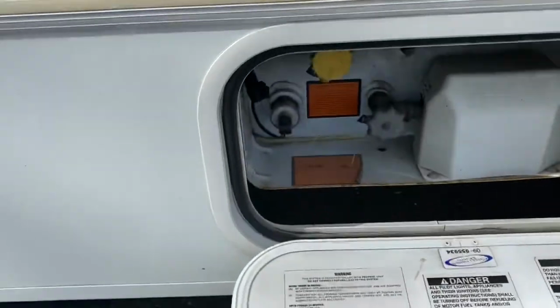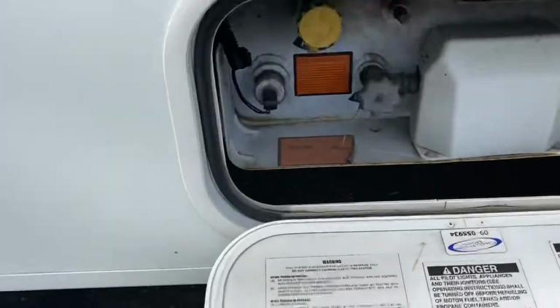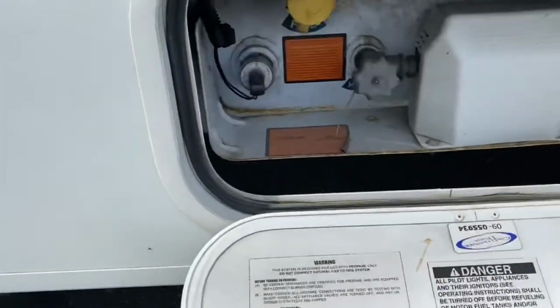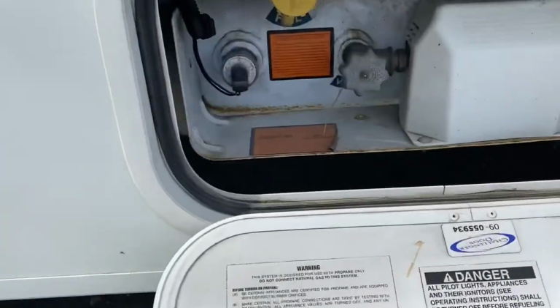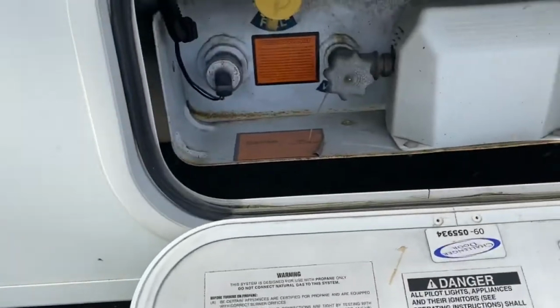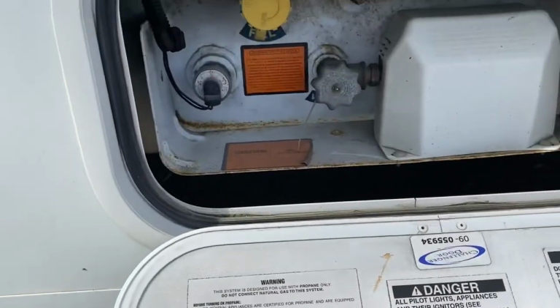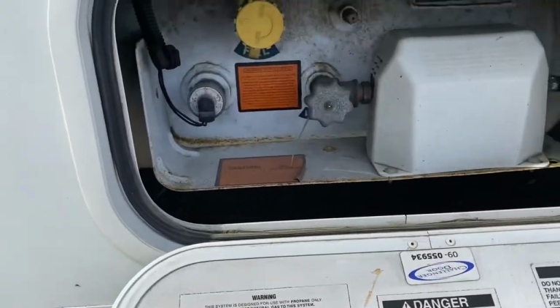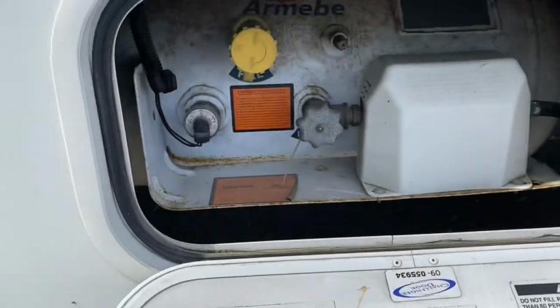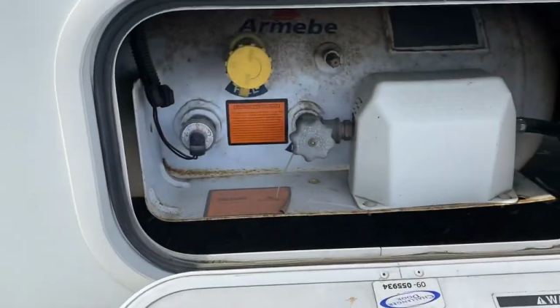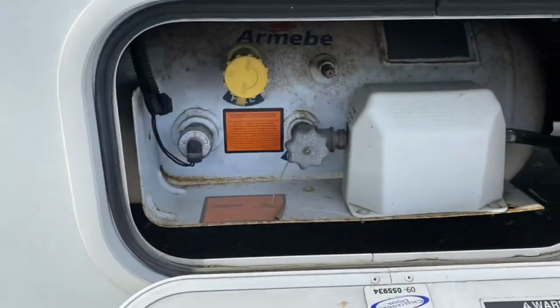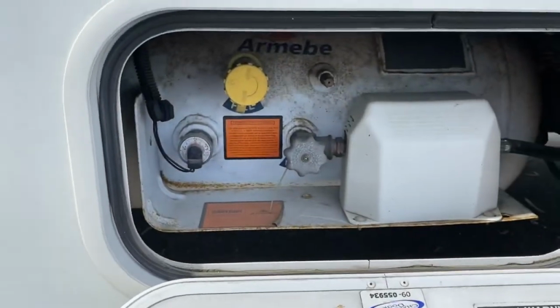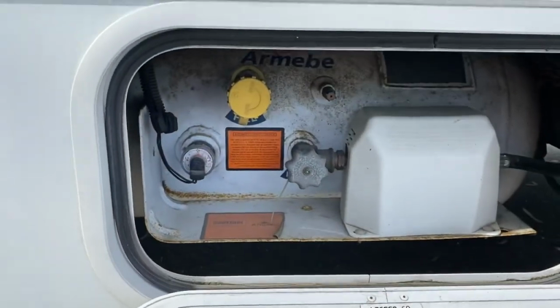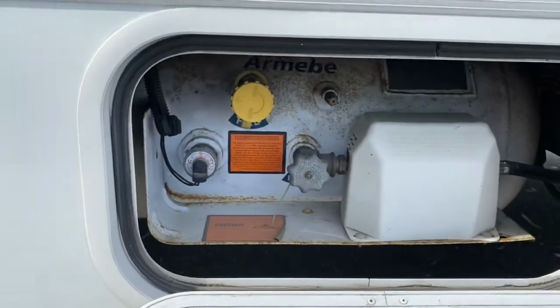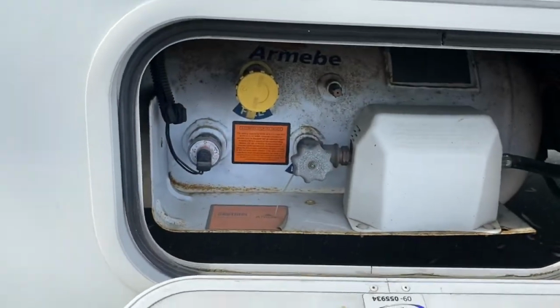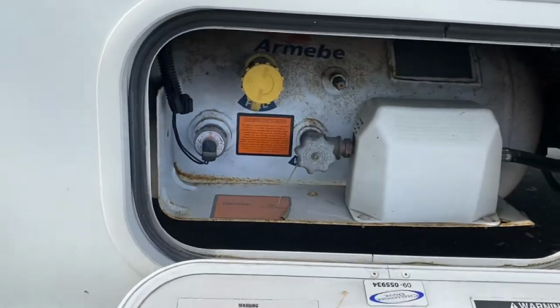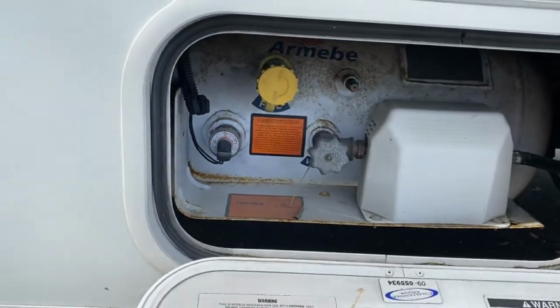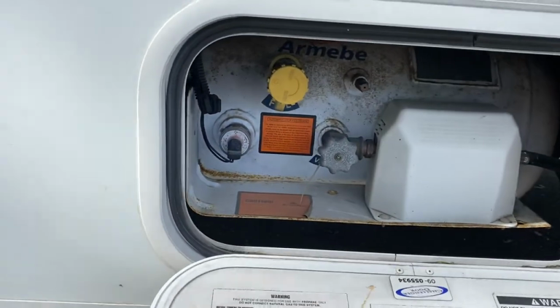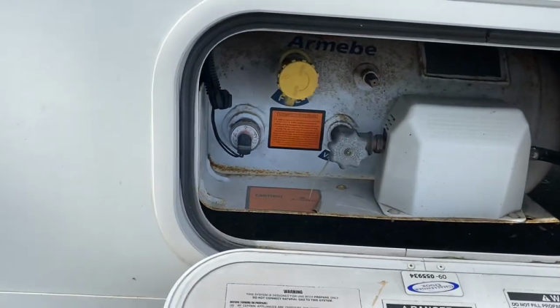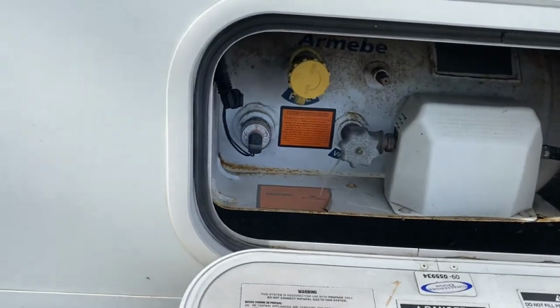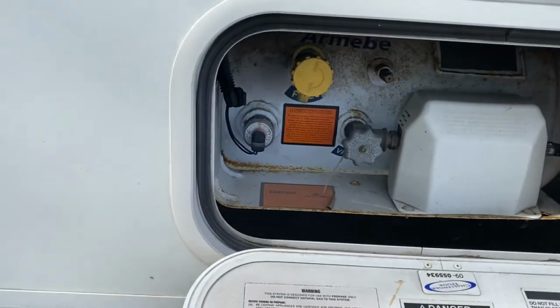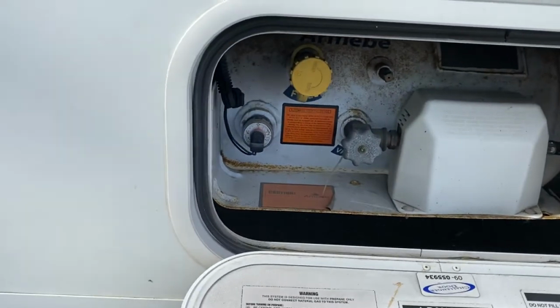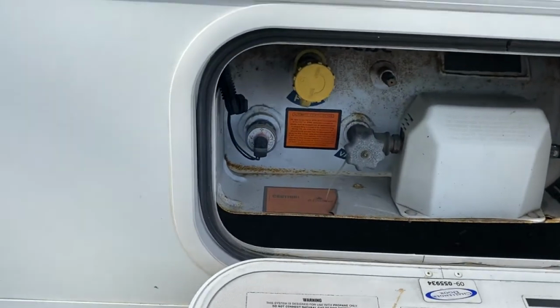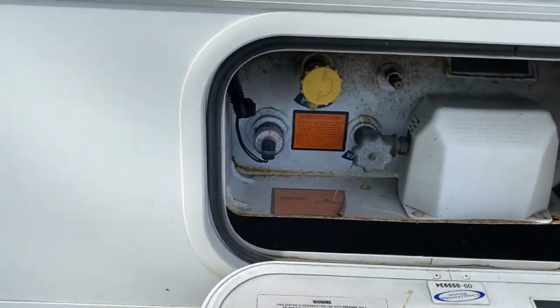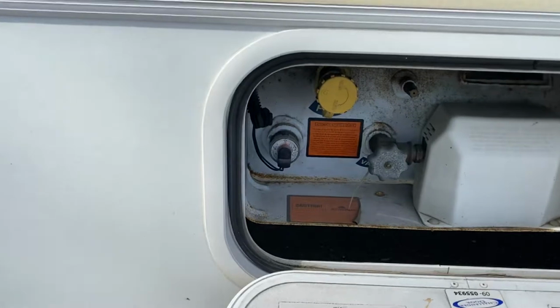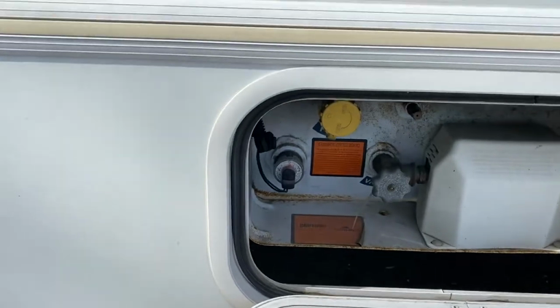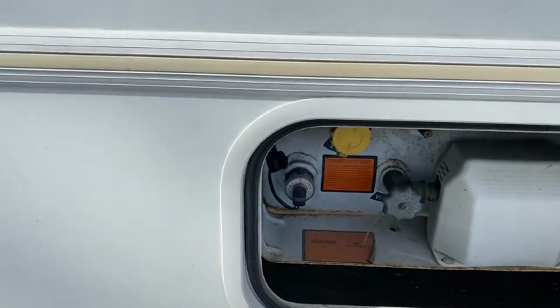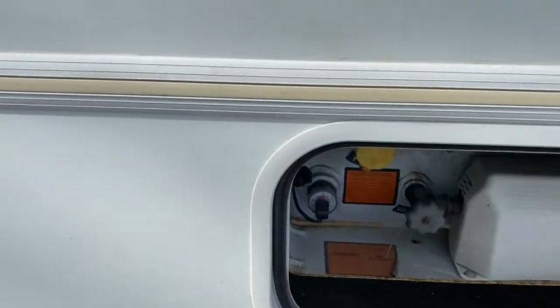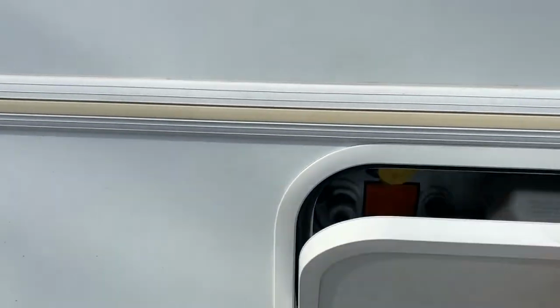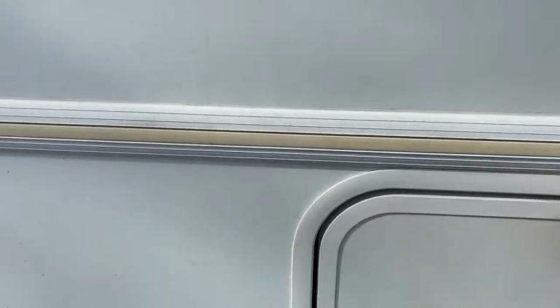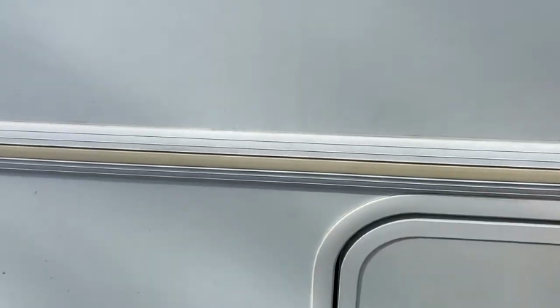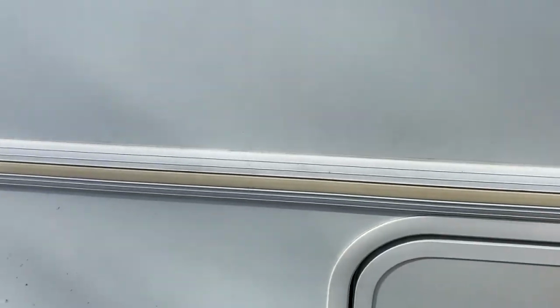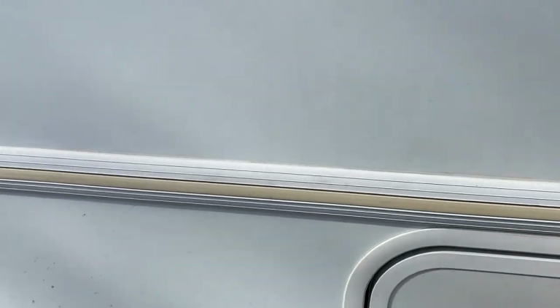As we go outside and look at things — we've got propane here. It needs to be filled back up after your usage; they turn it full.